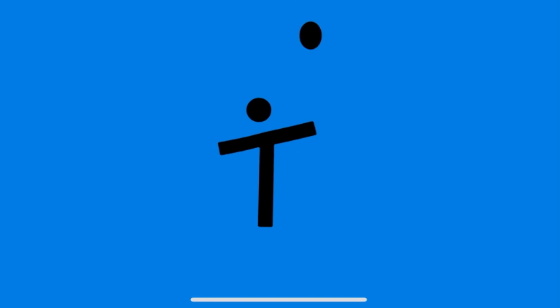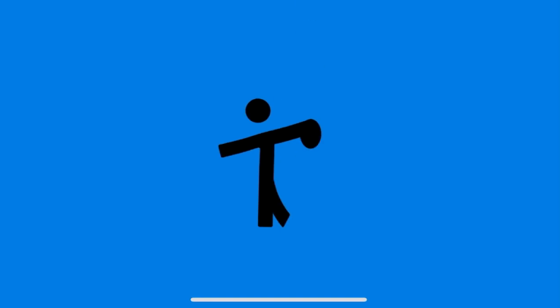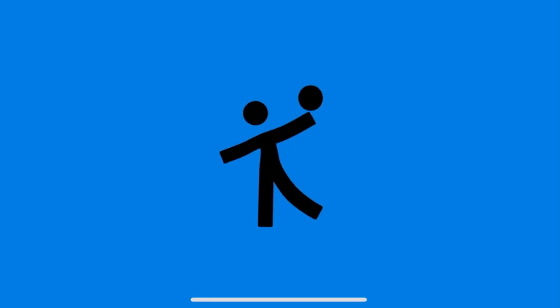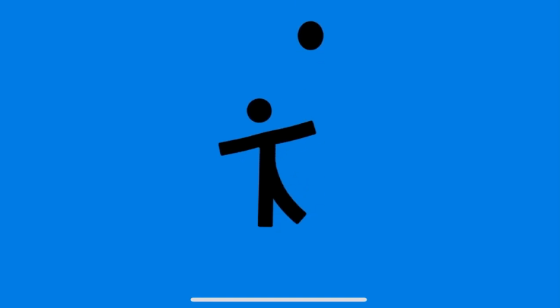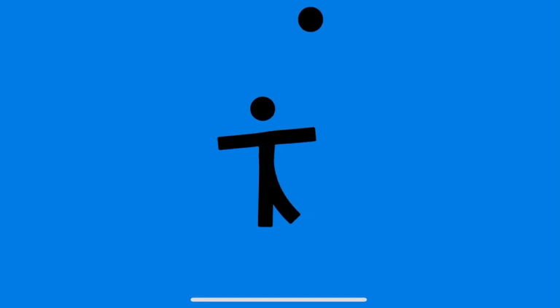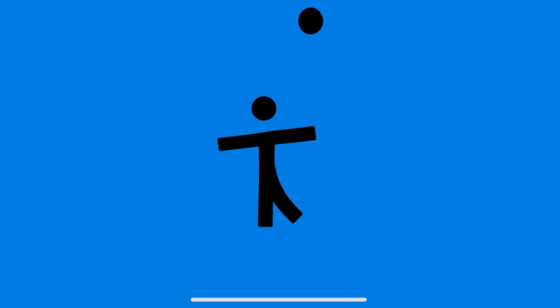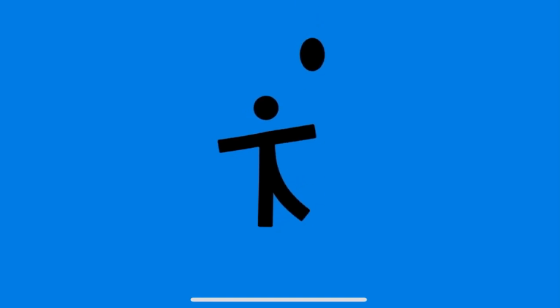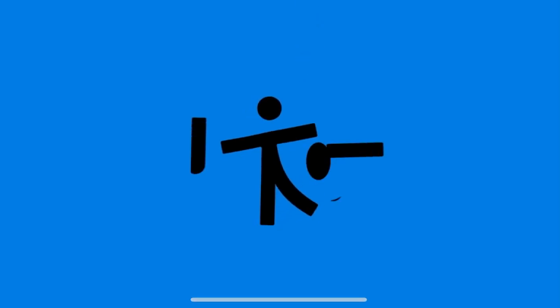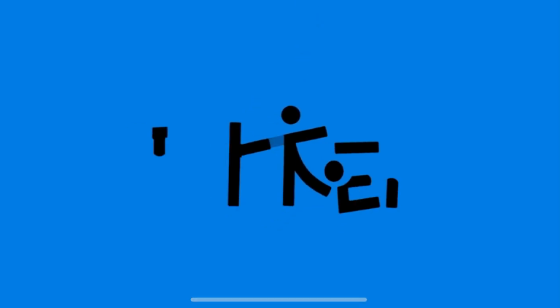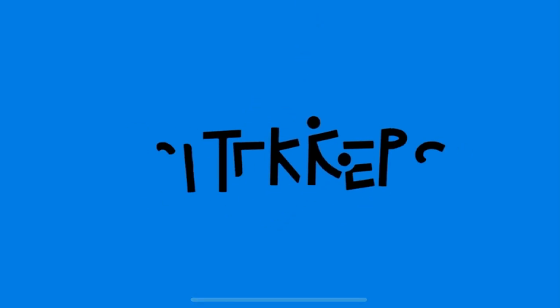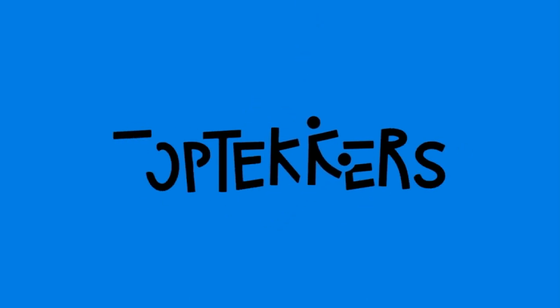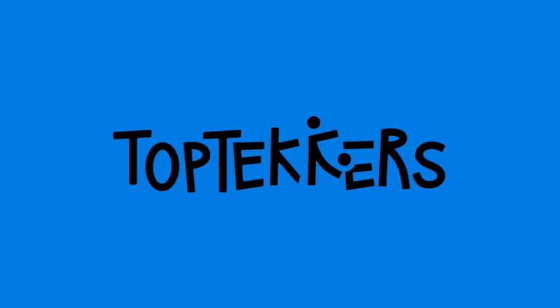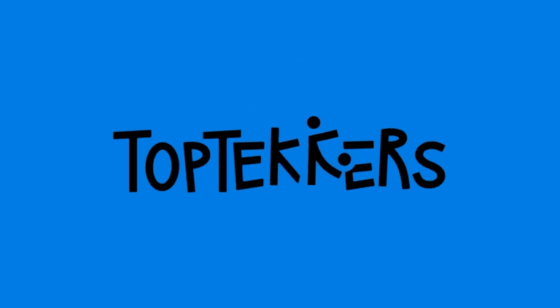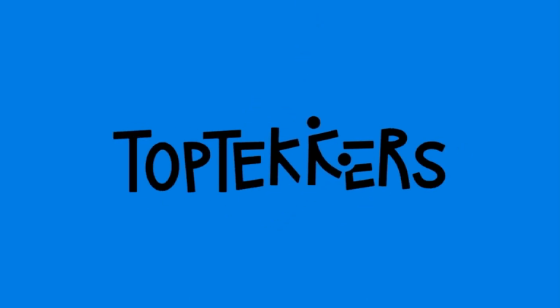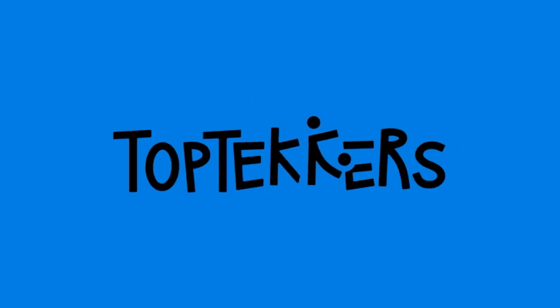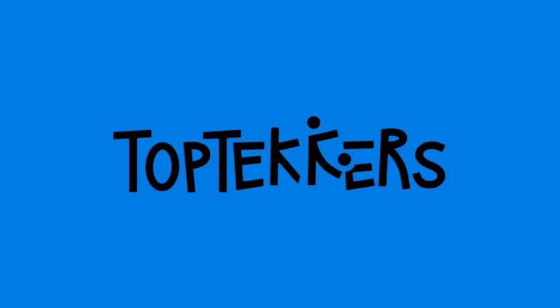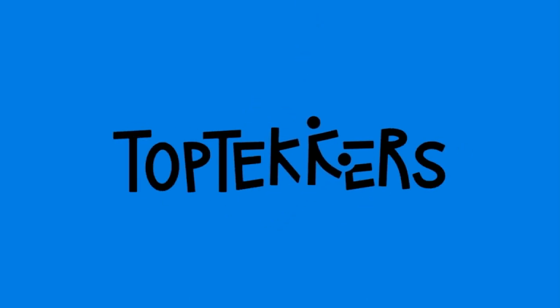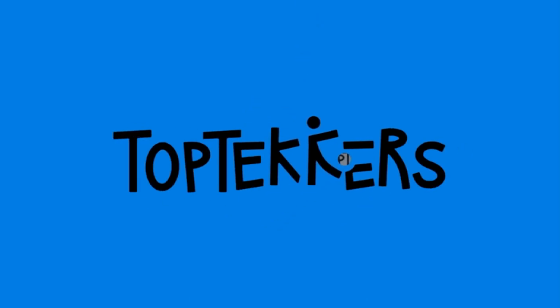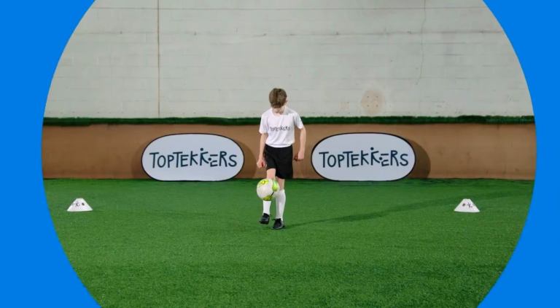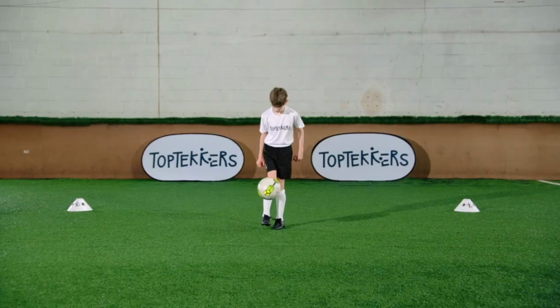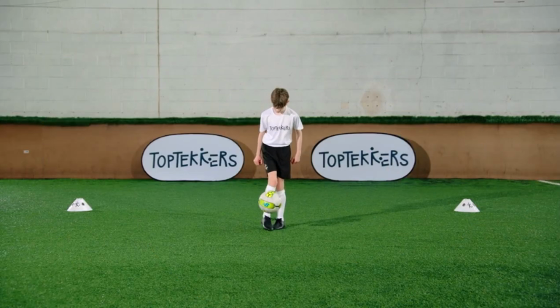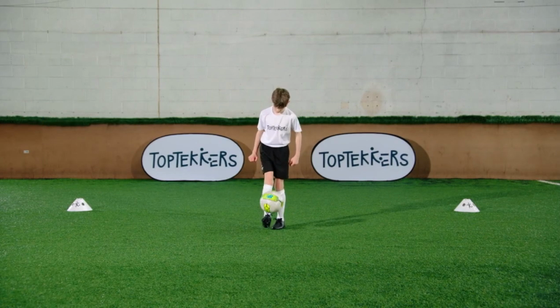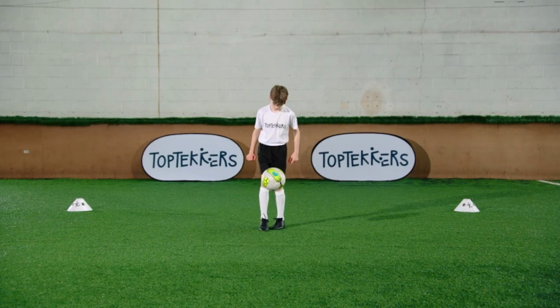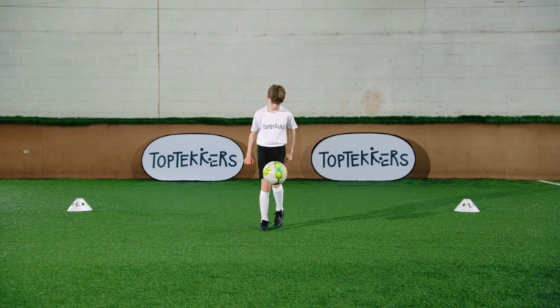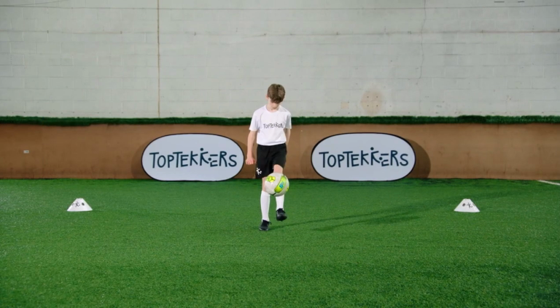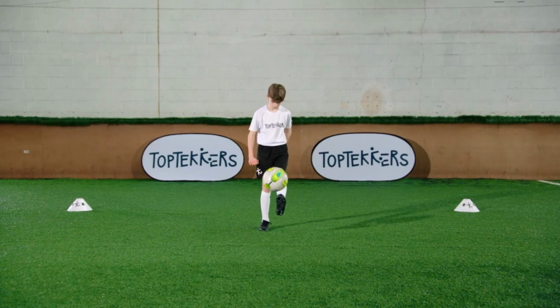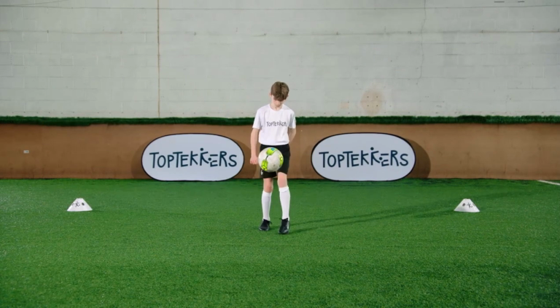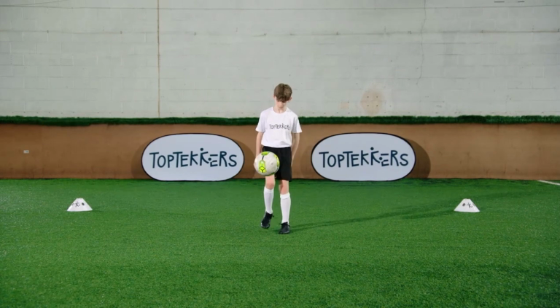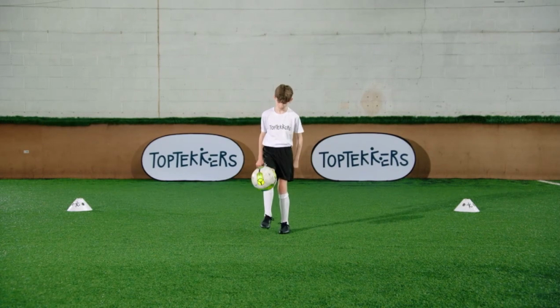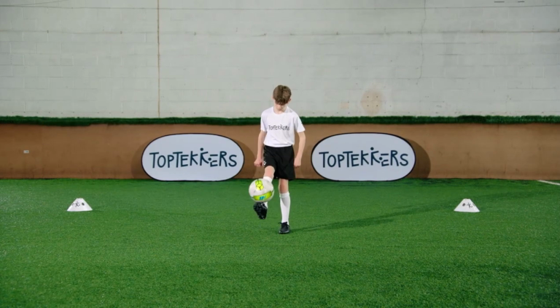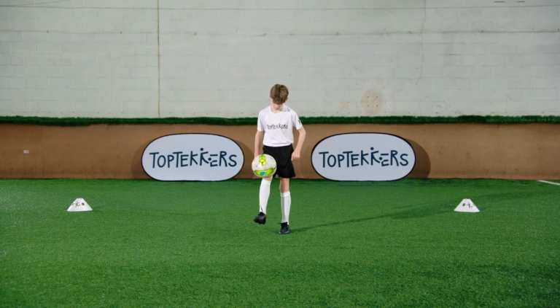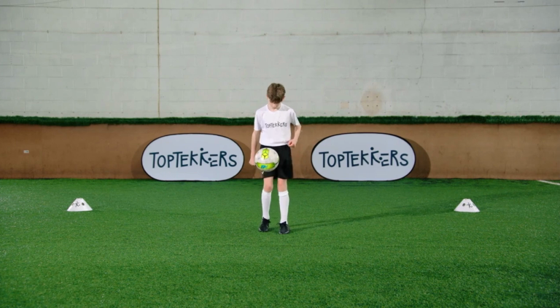Learn how to control the ball, keep it in the air and become a juggling top tecker.